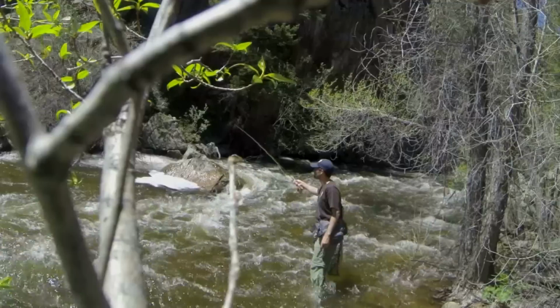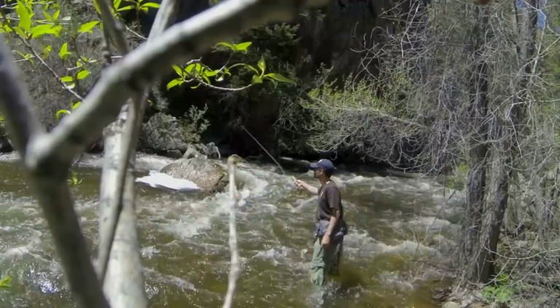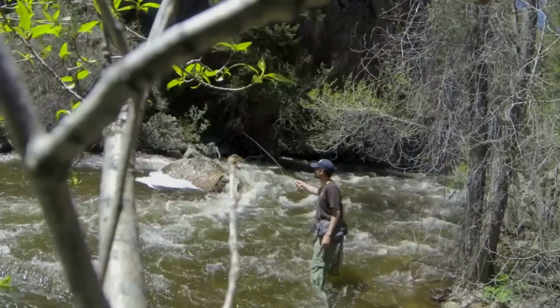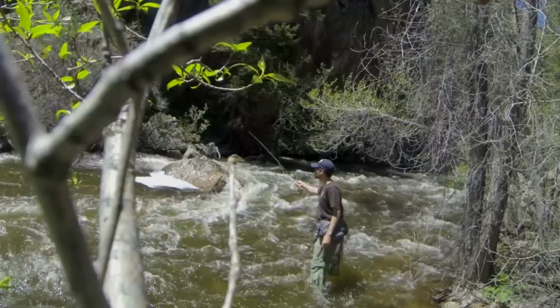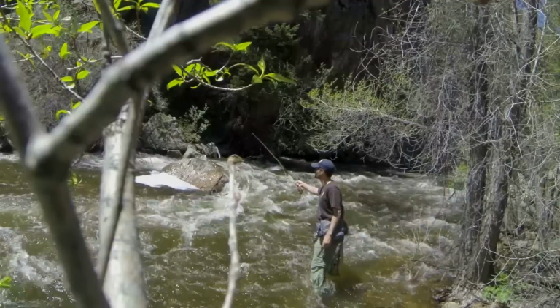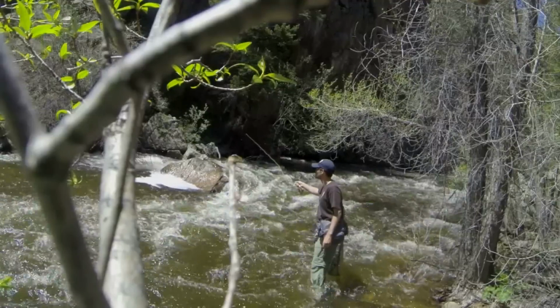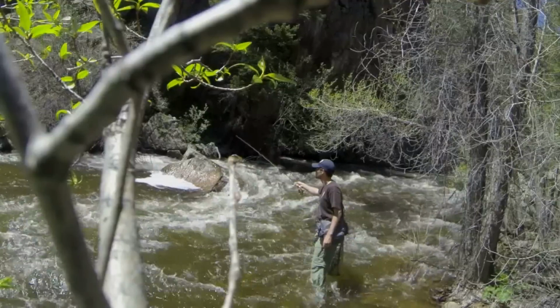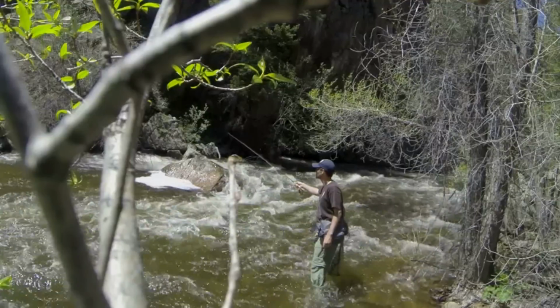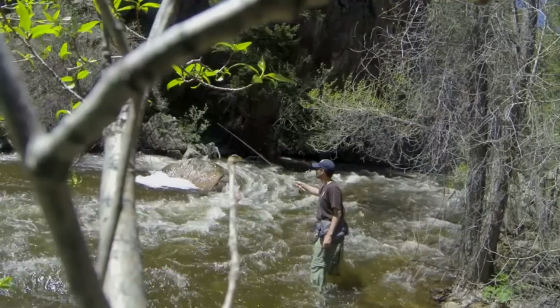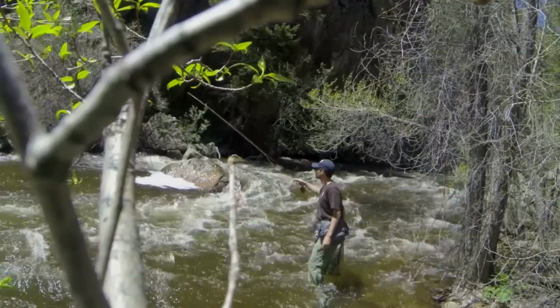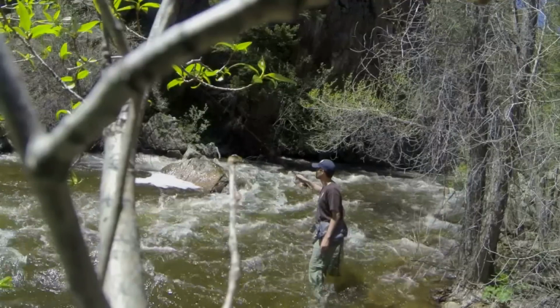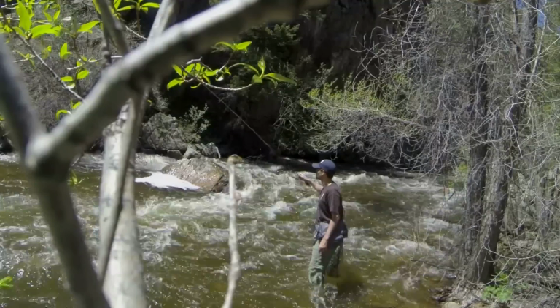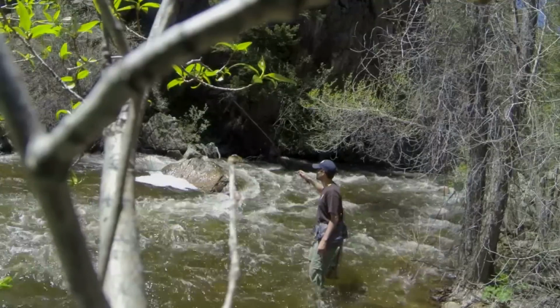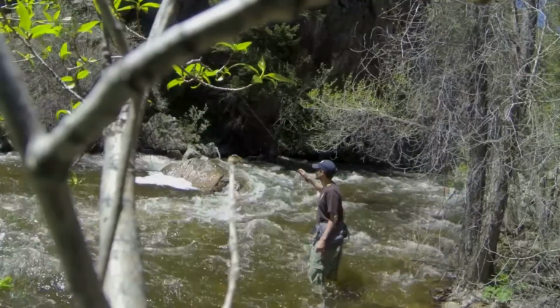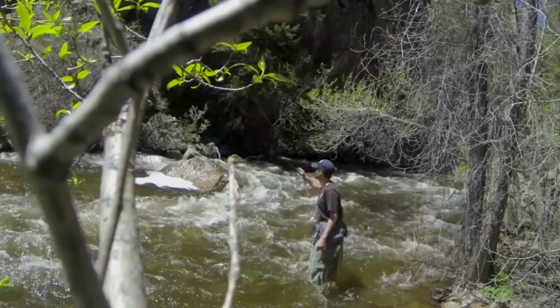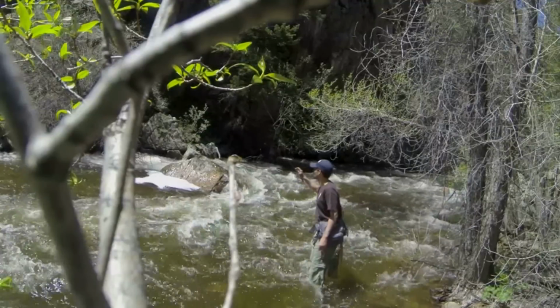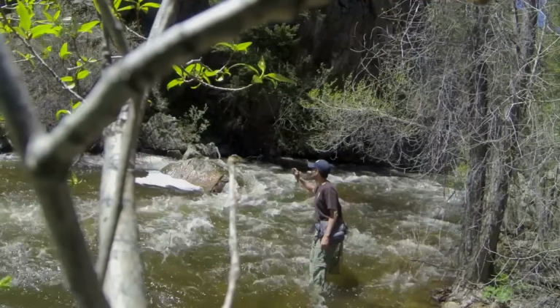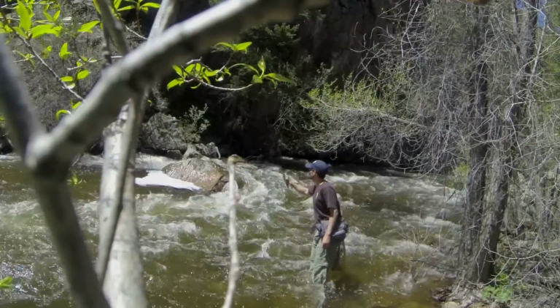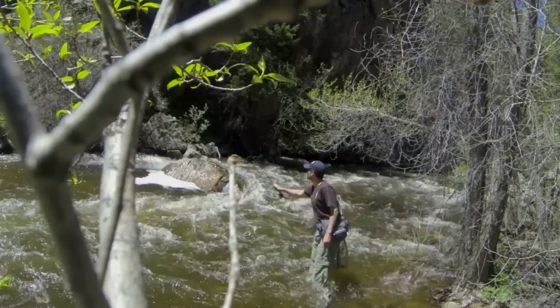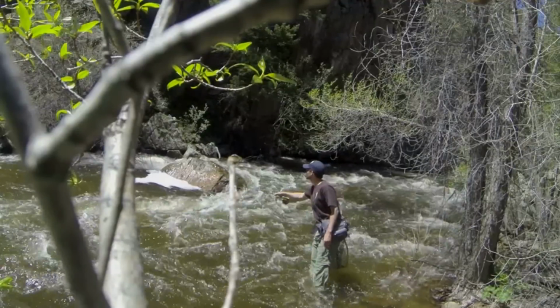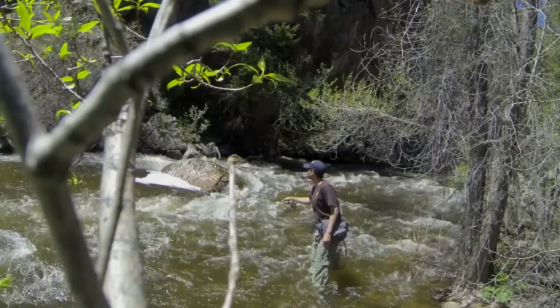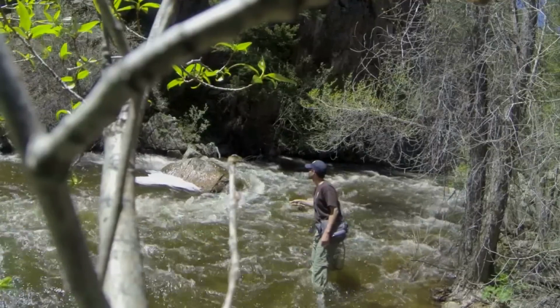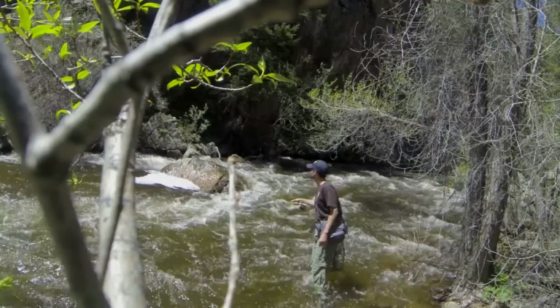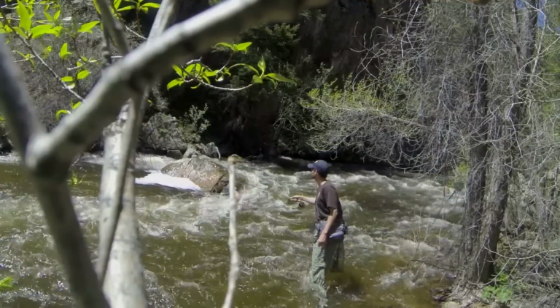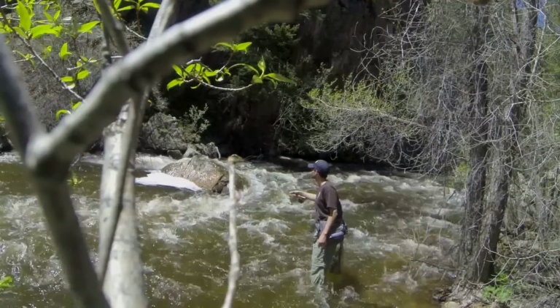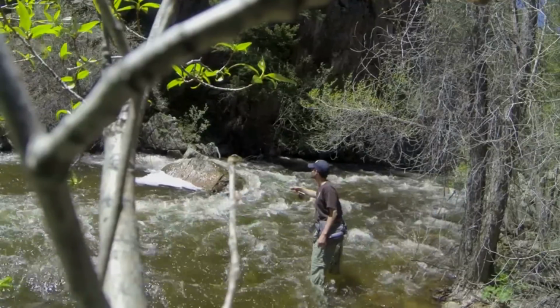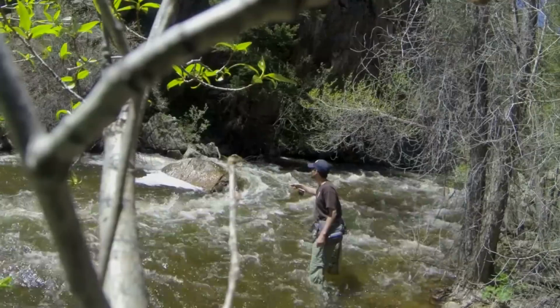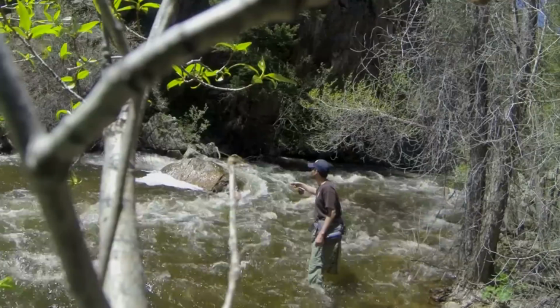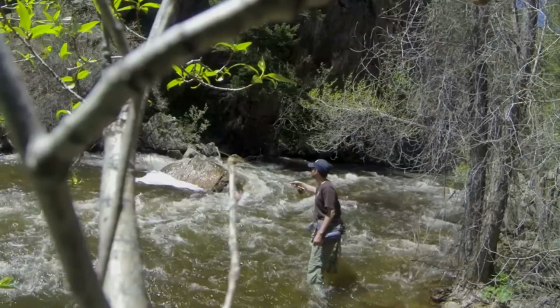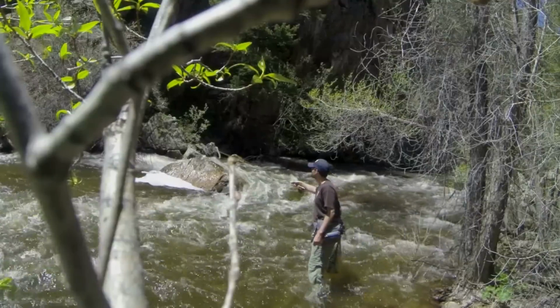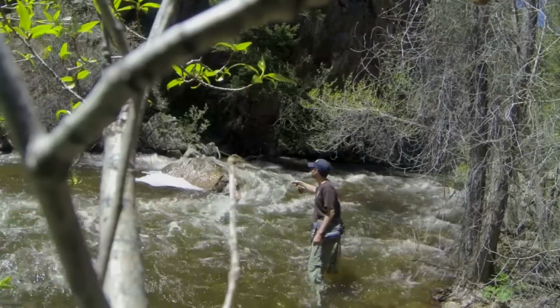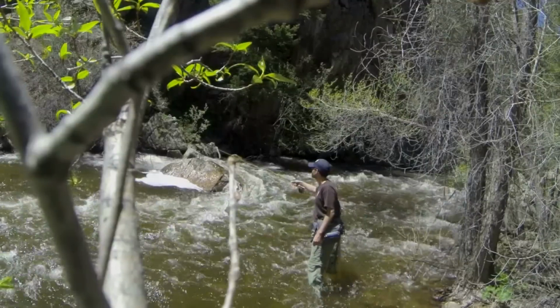So get out there, have some fun, and be safe in the high water. Tight lines, everybody.